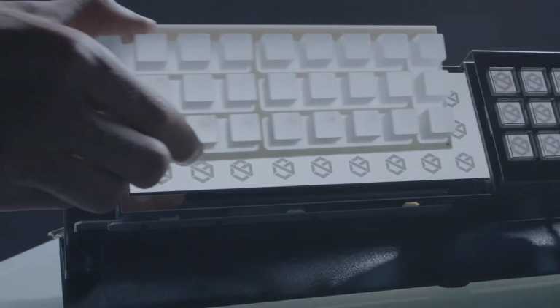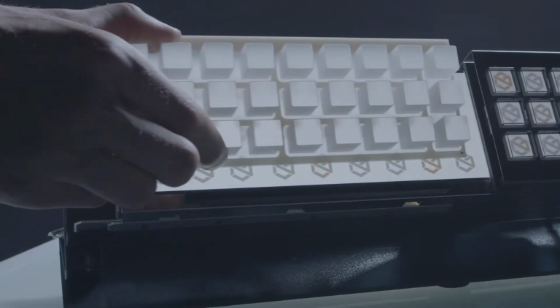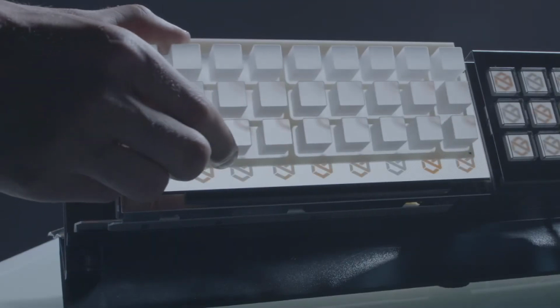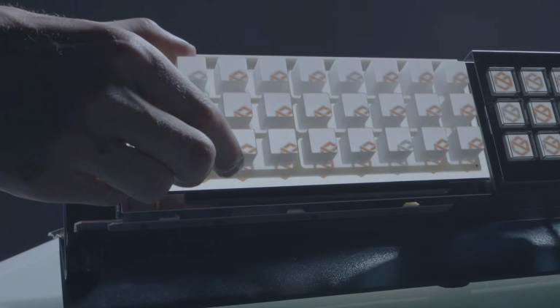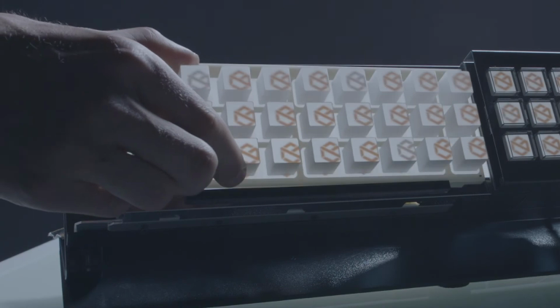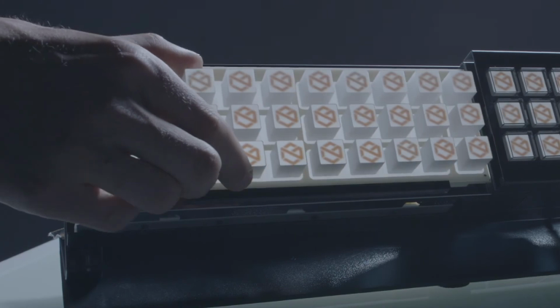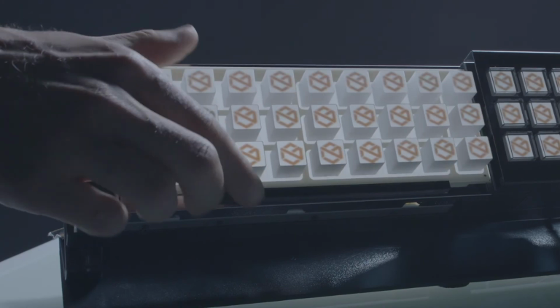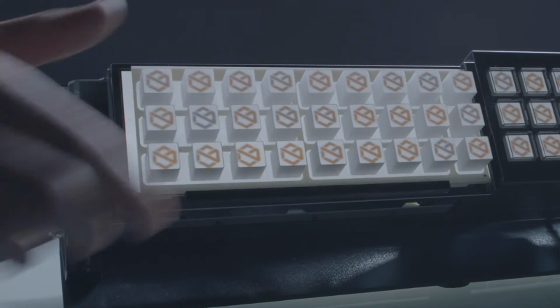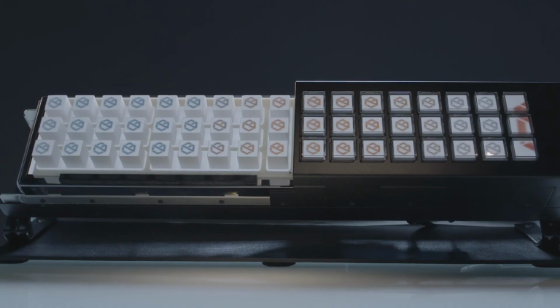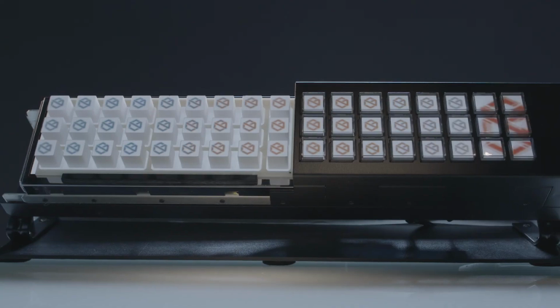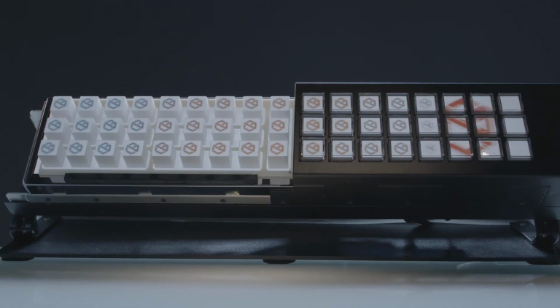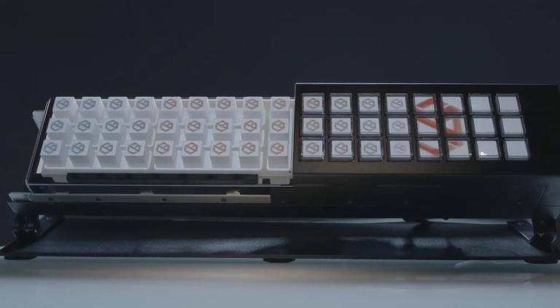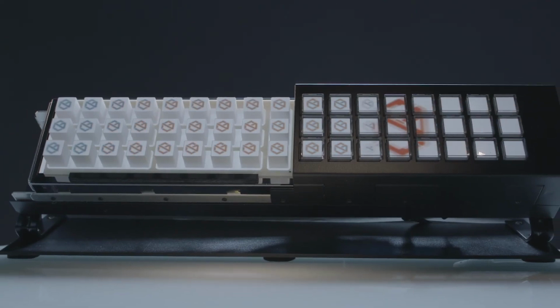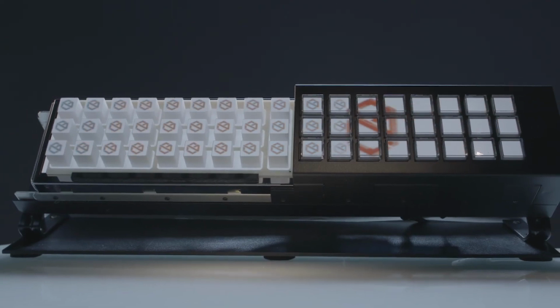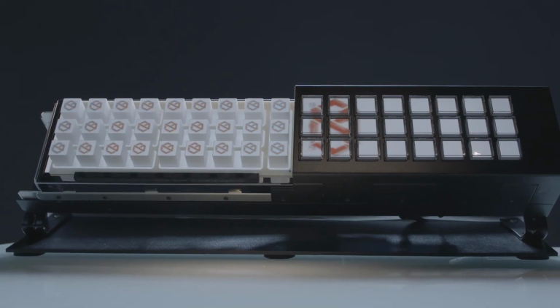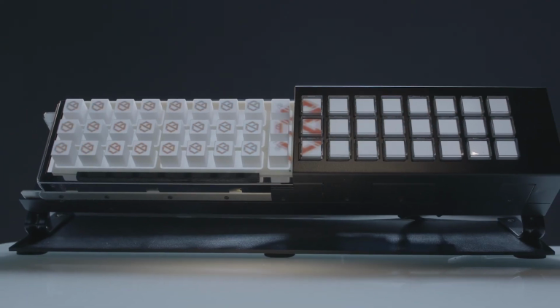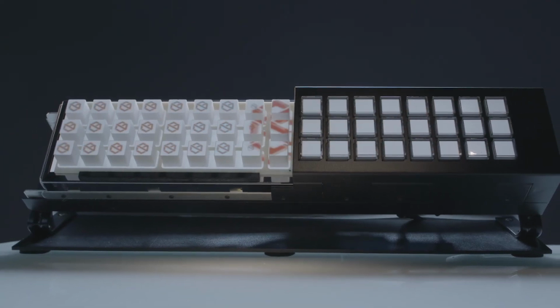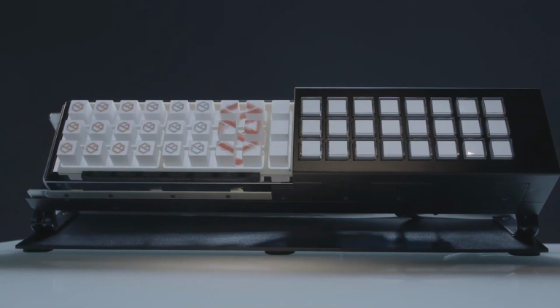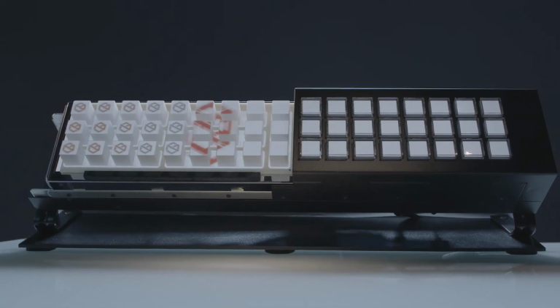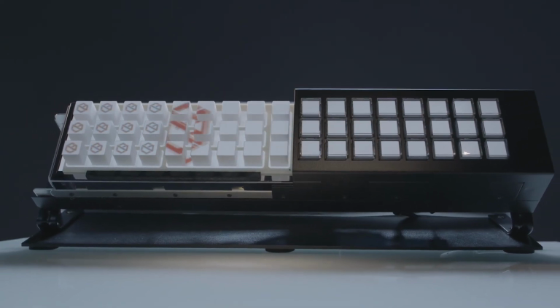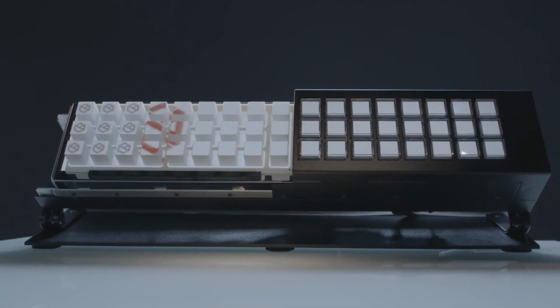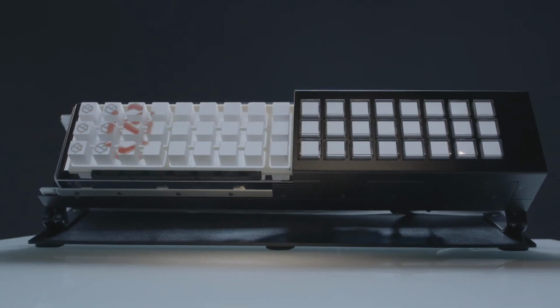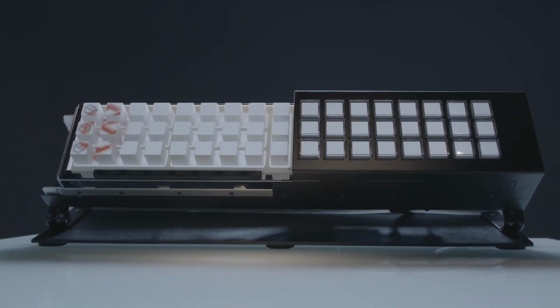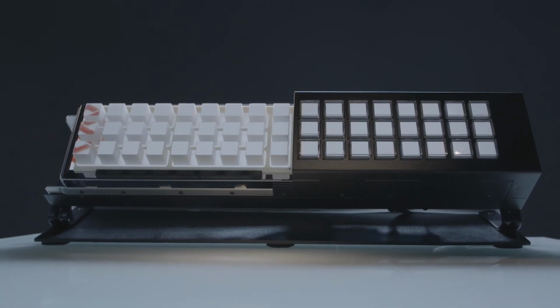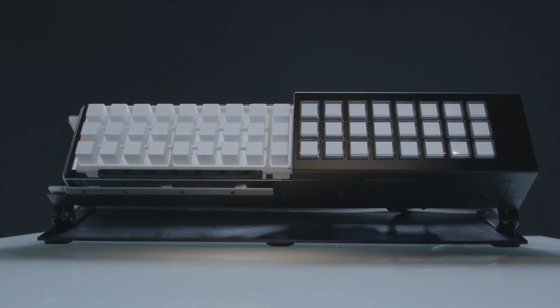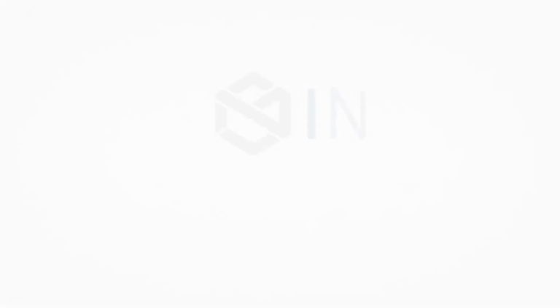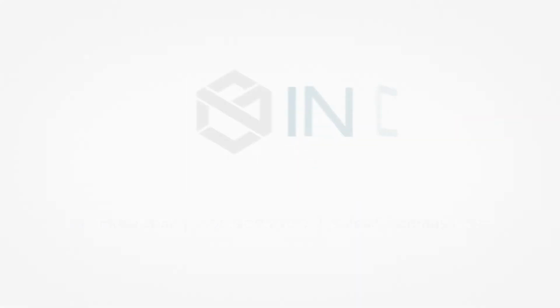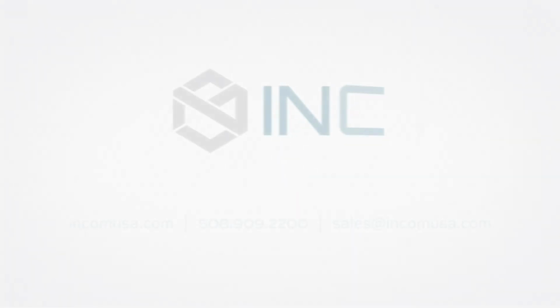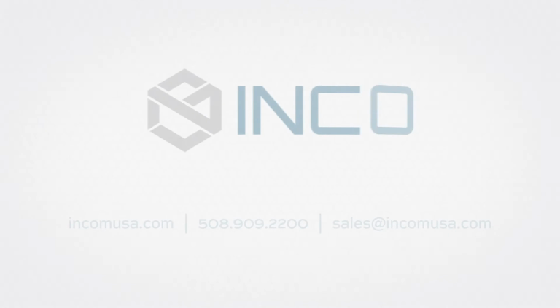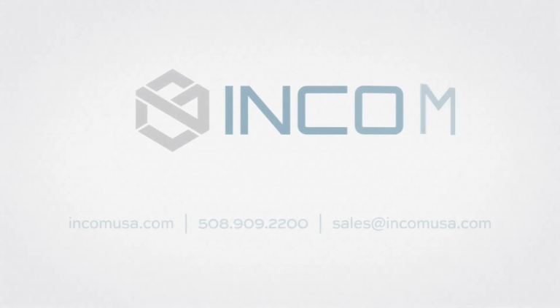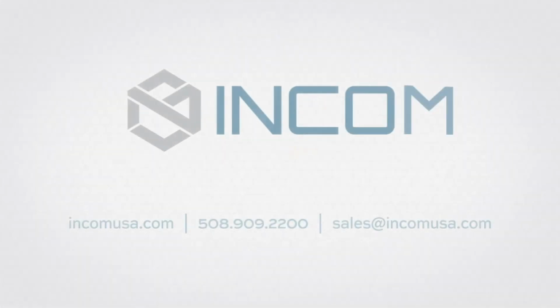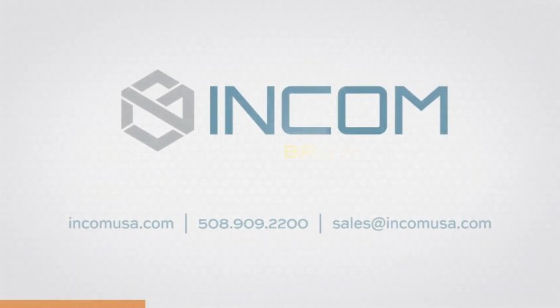Incom's fiber optic button arrays enable the vision of tomorrow through adaptive user interfaces for virtually any application.